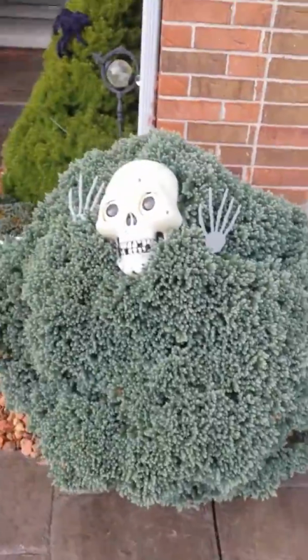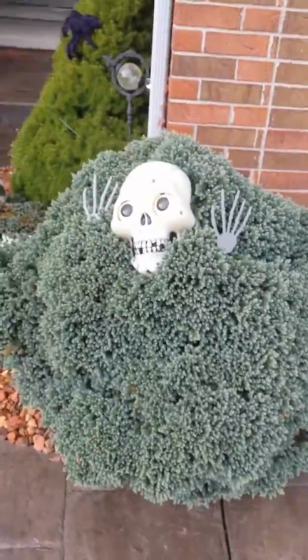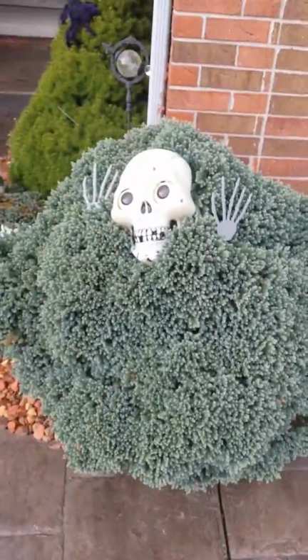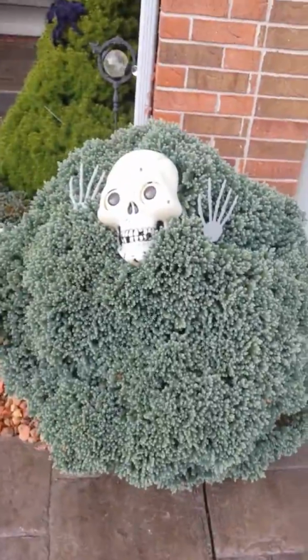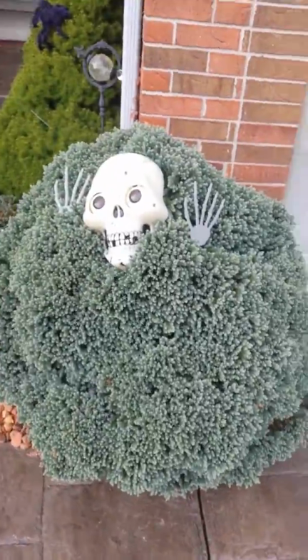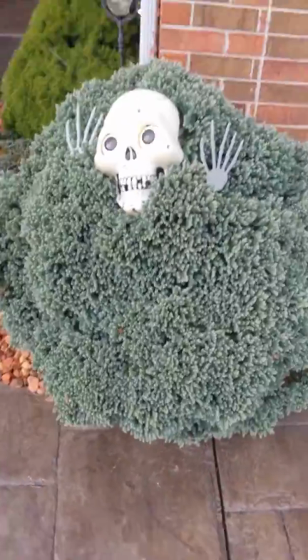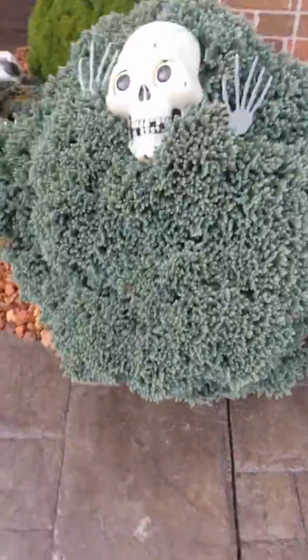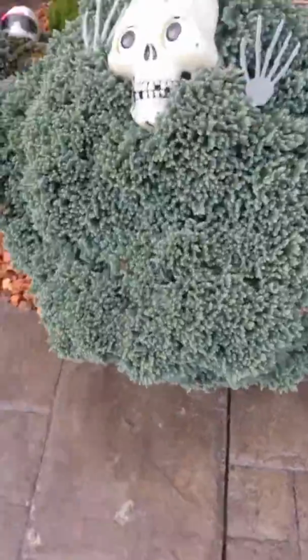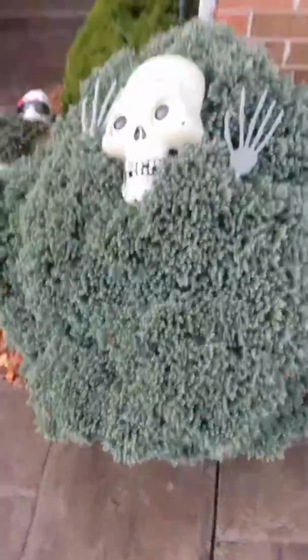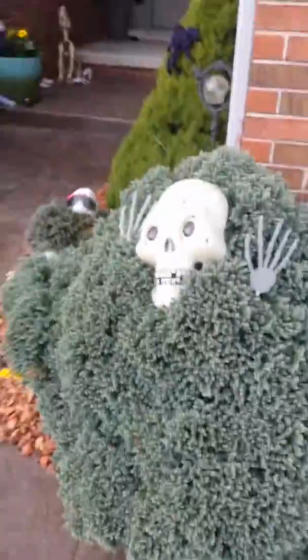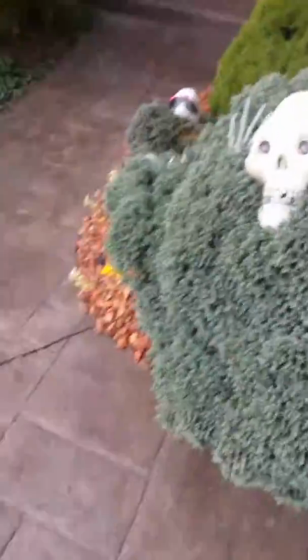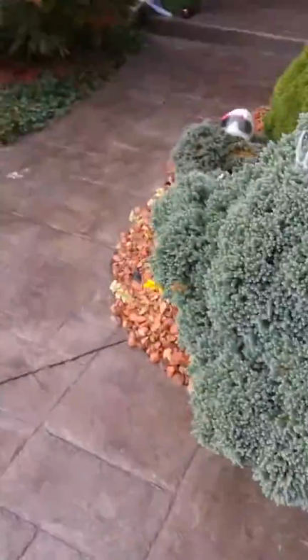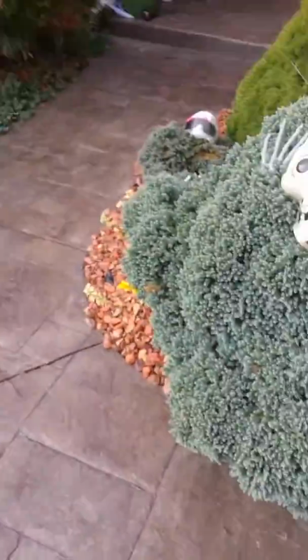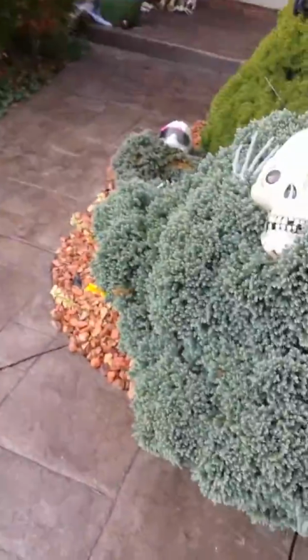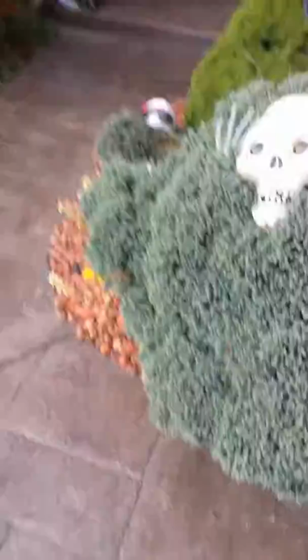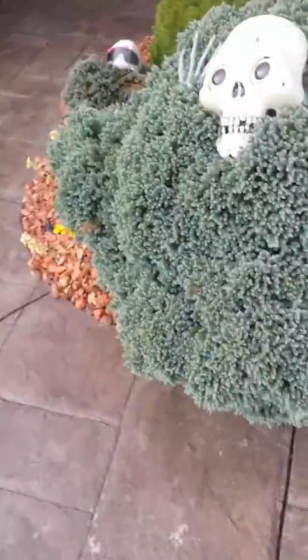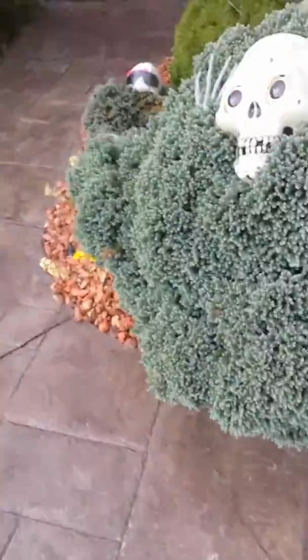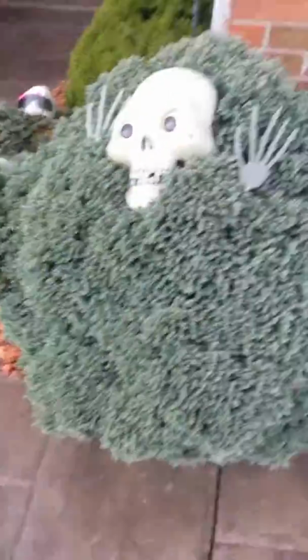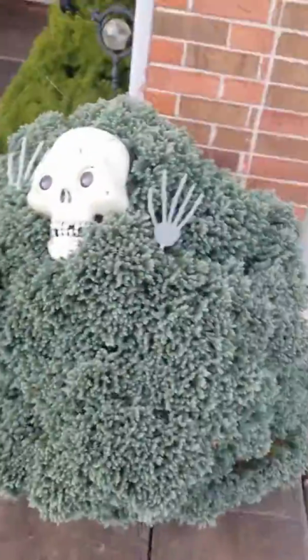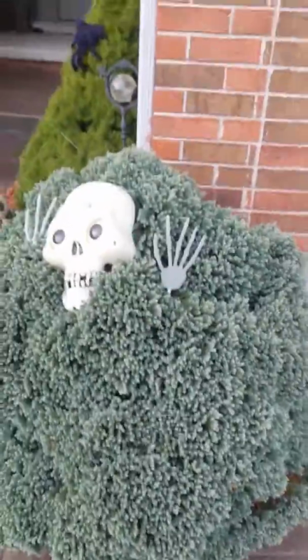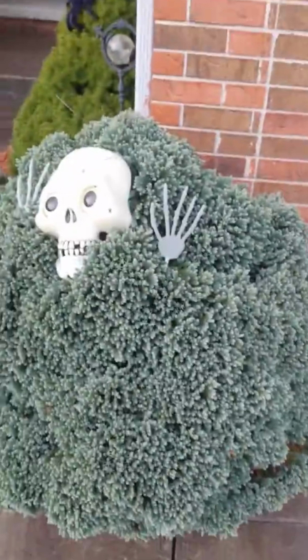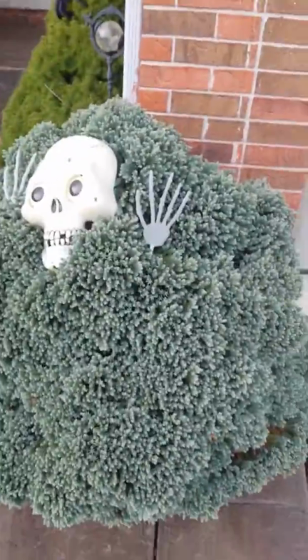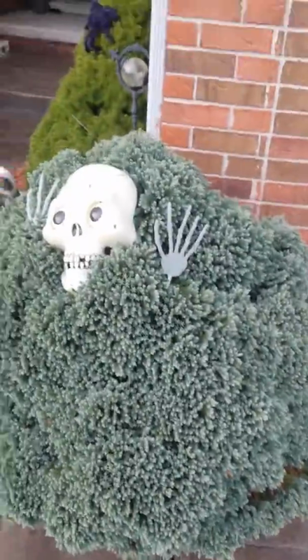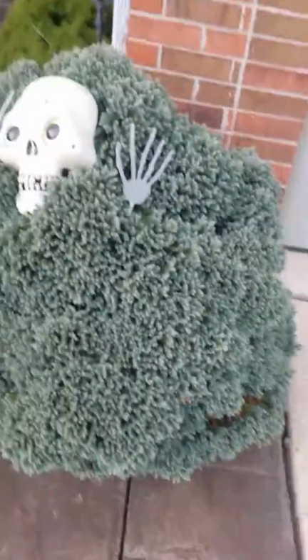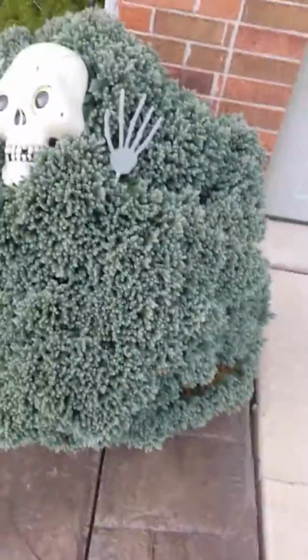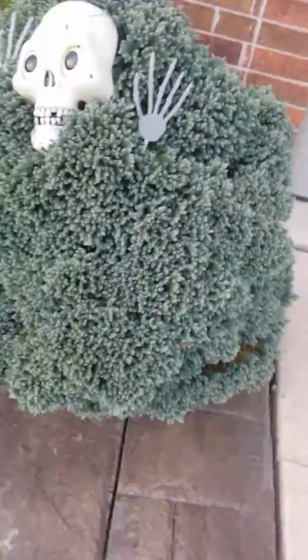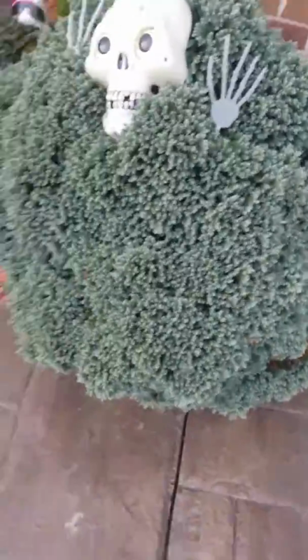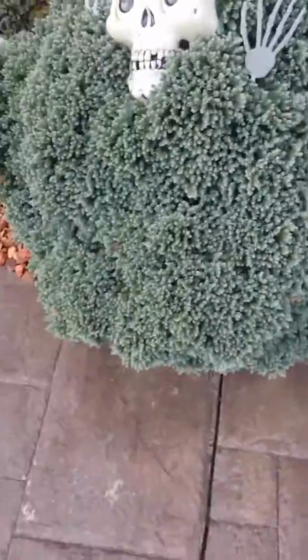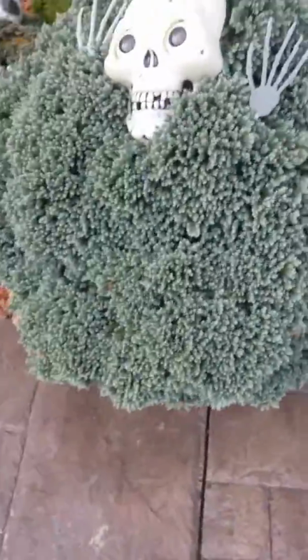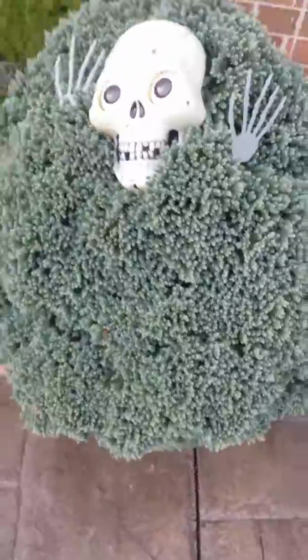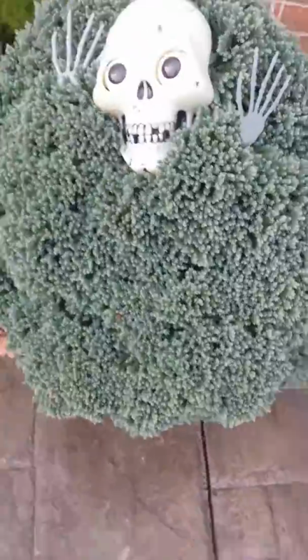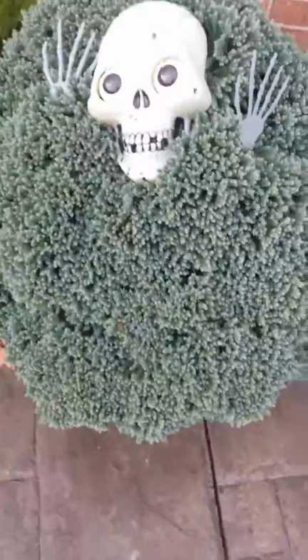All right, today's Halloween, so let me give you a little Halloween tour.